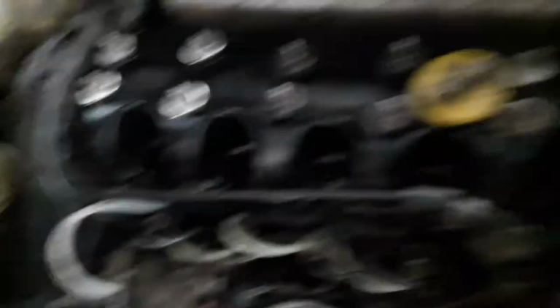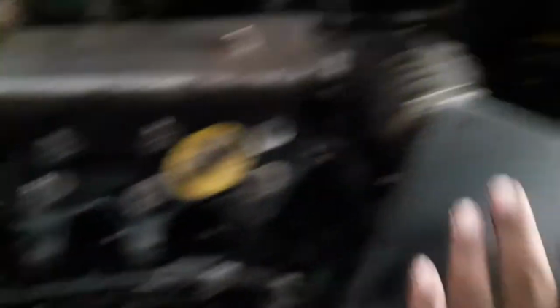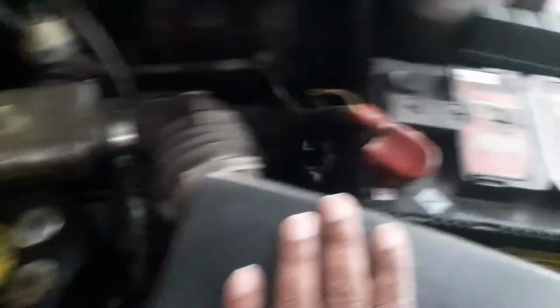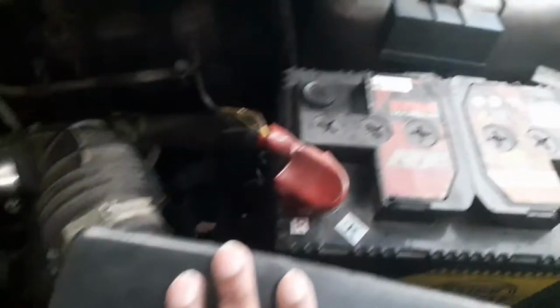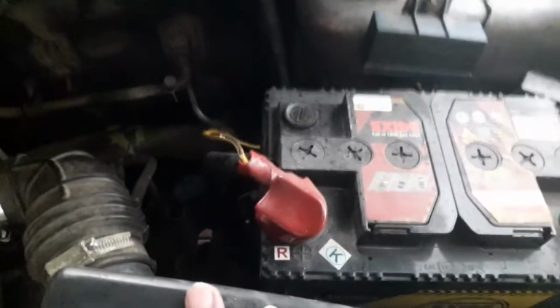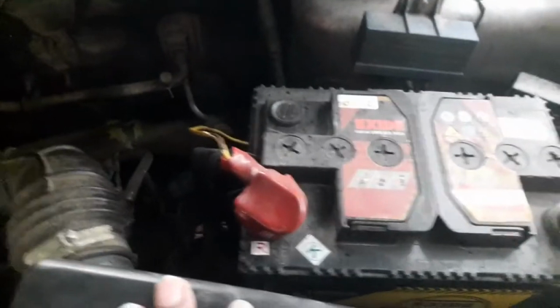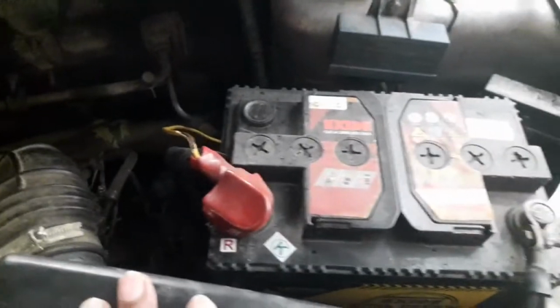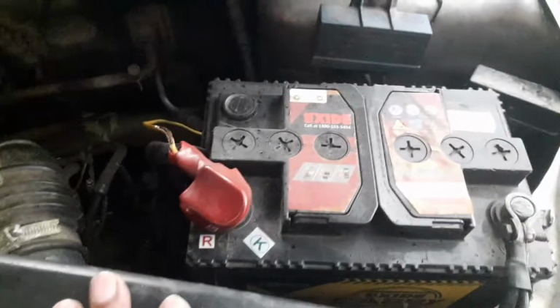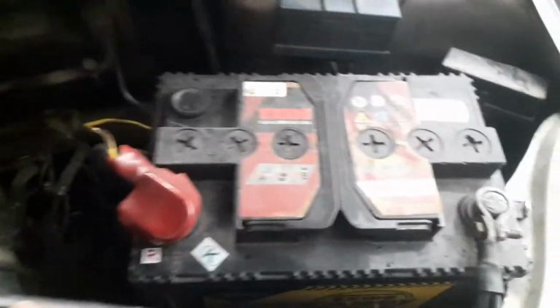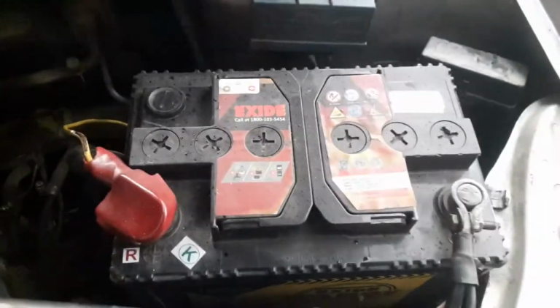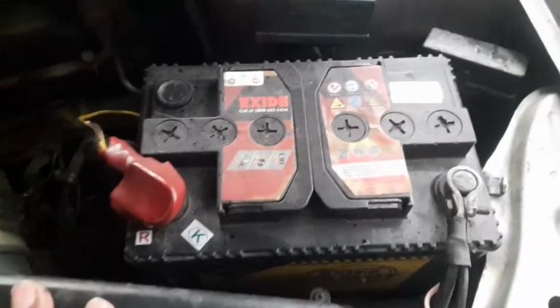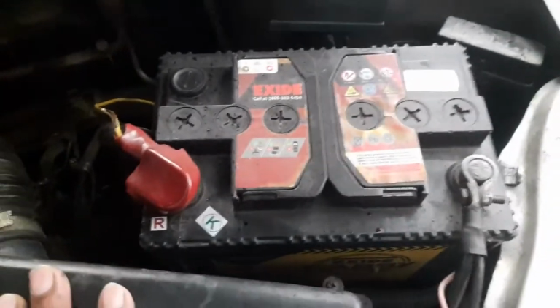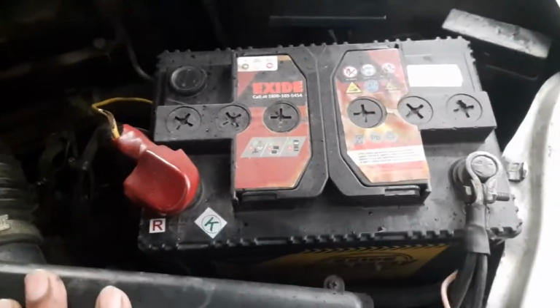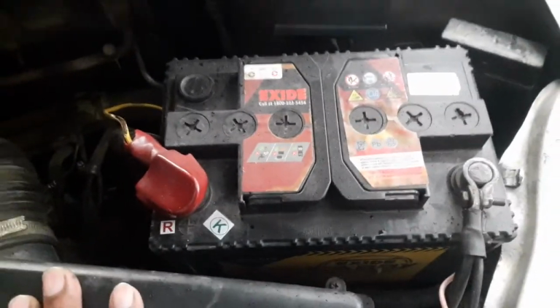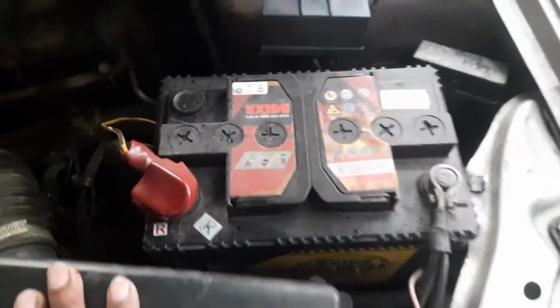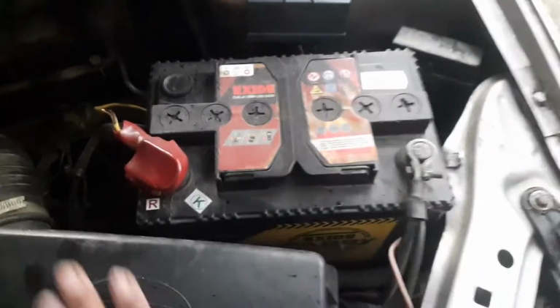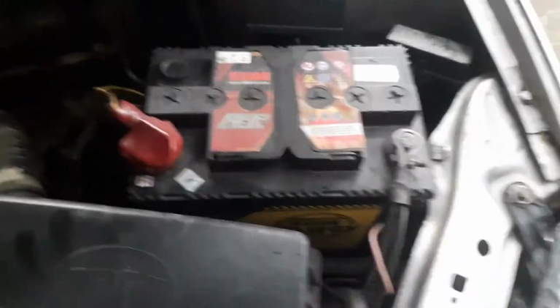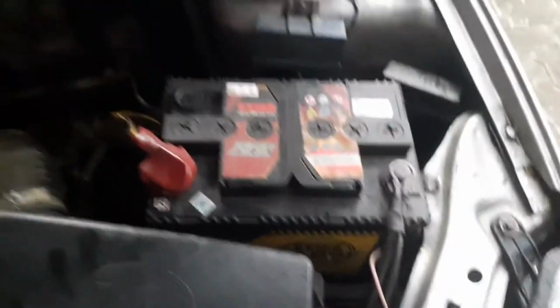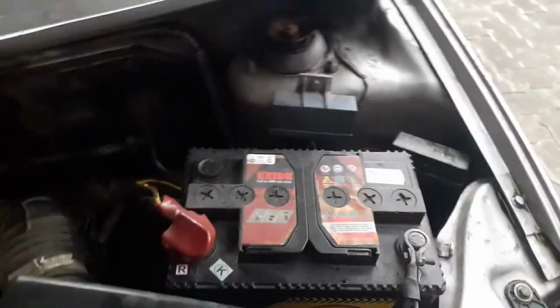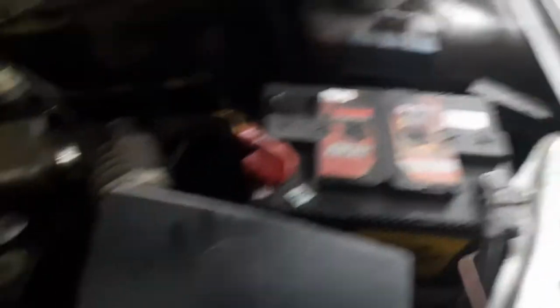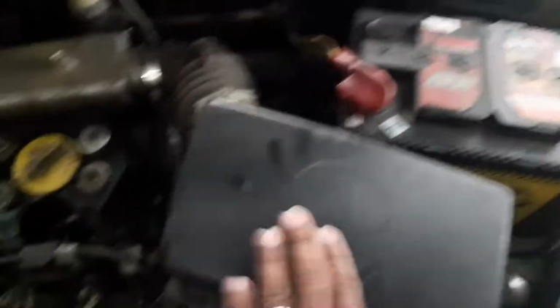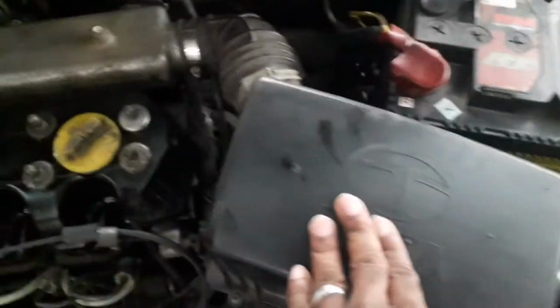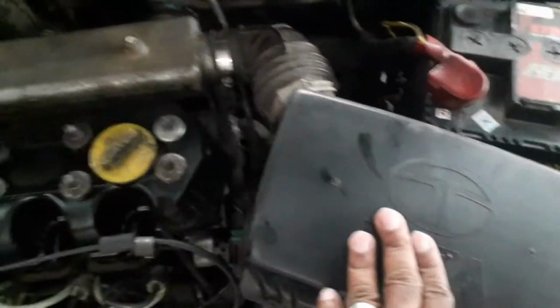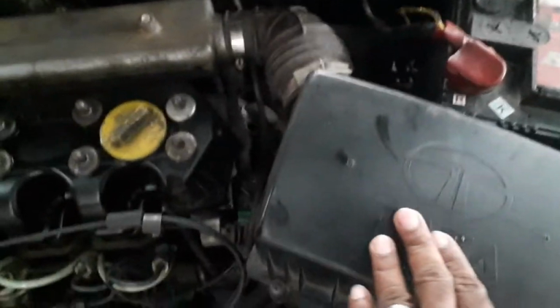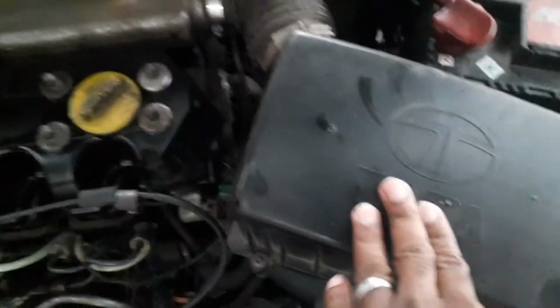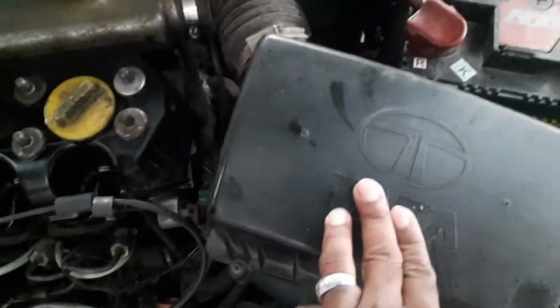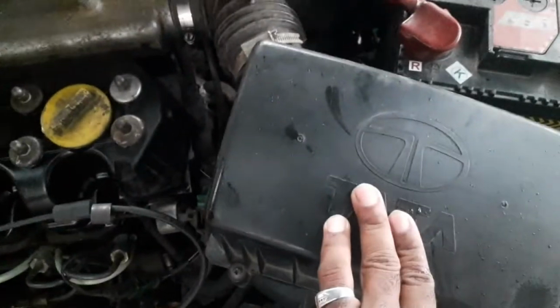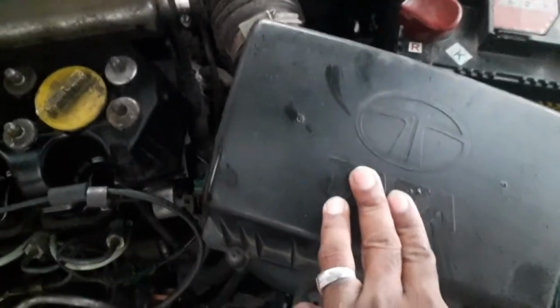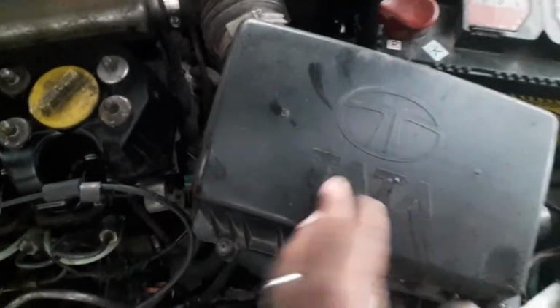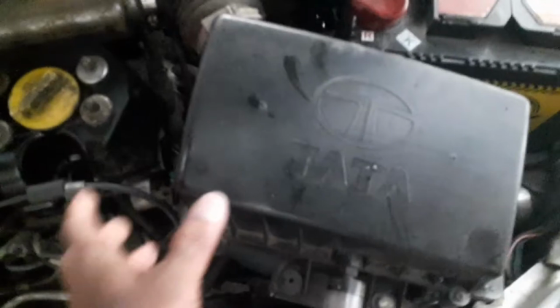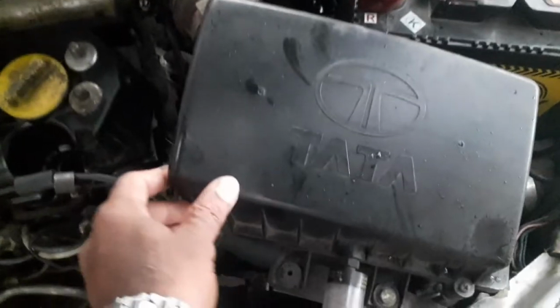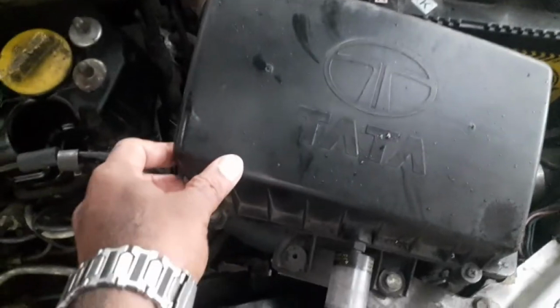Any battery testing. This is the new battery — you can check the load. If you take the air filter, you can check the filter.